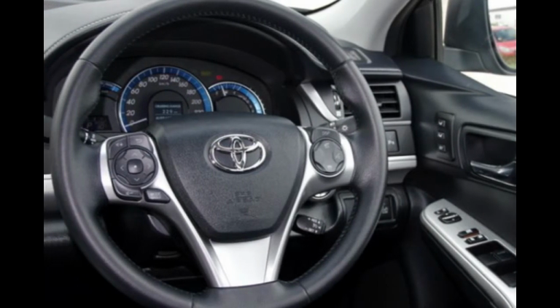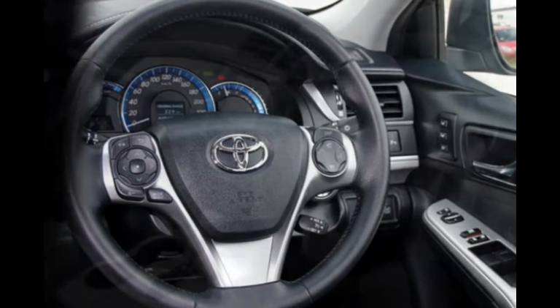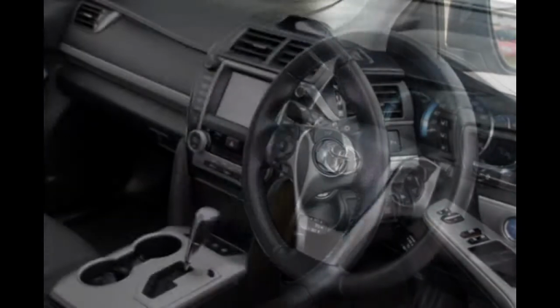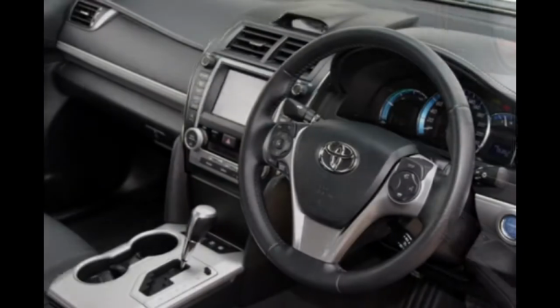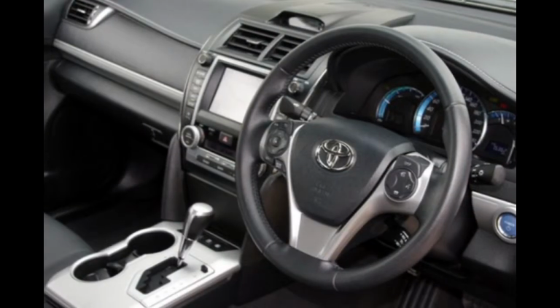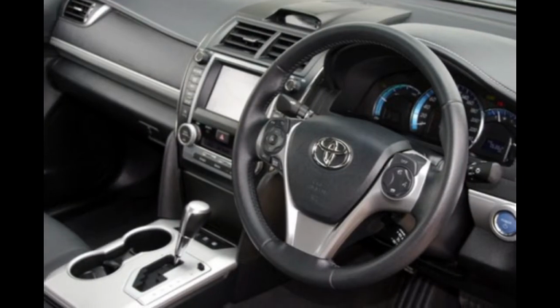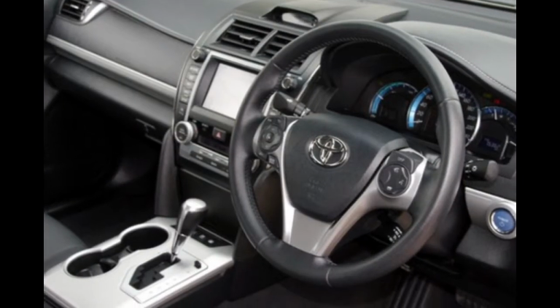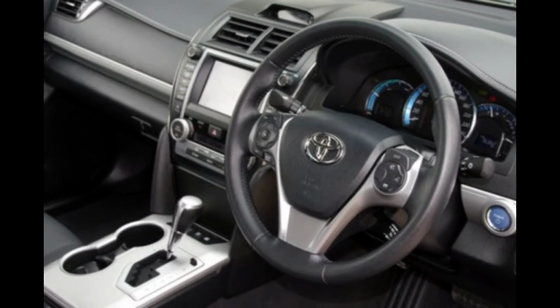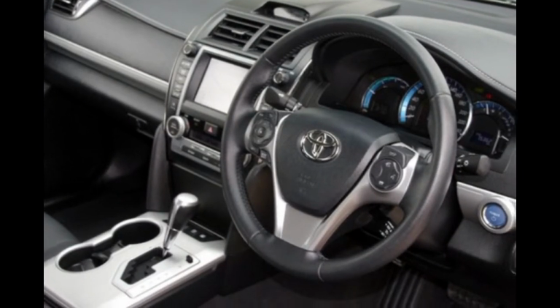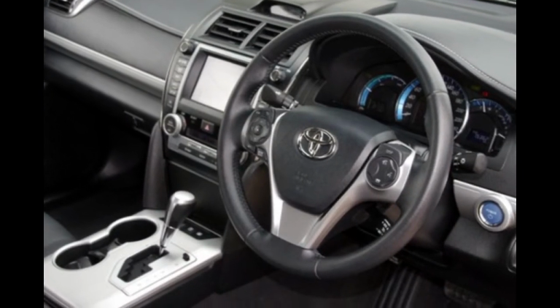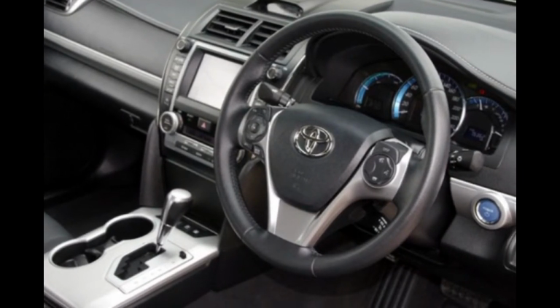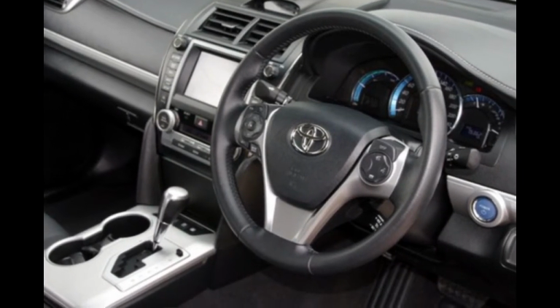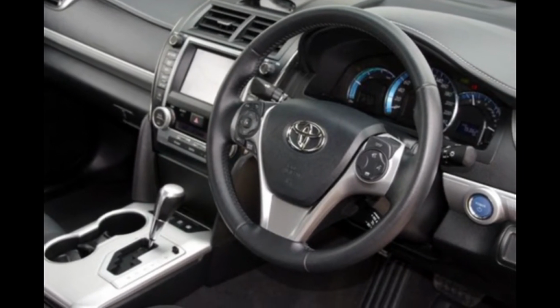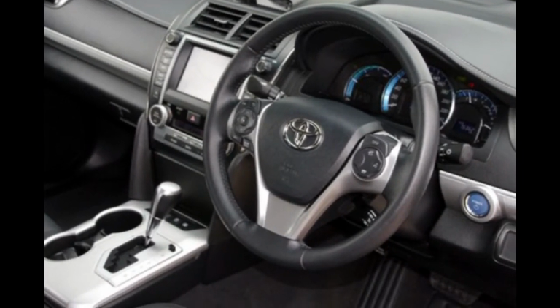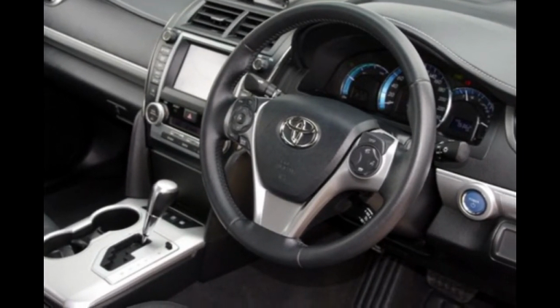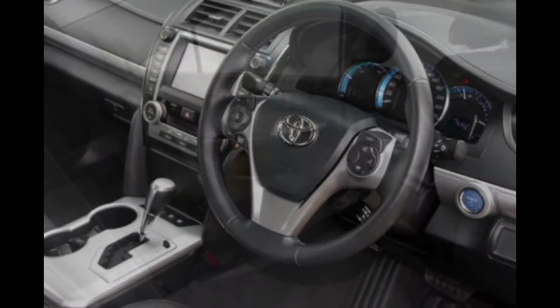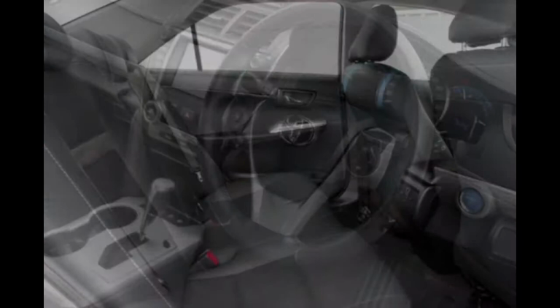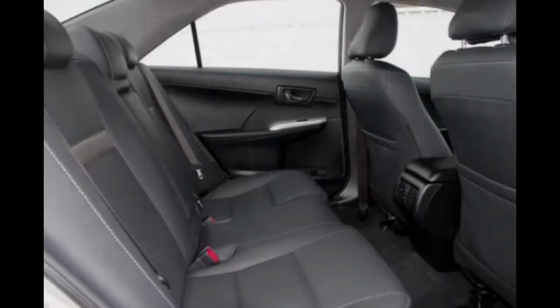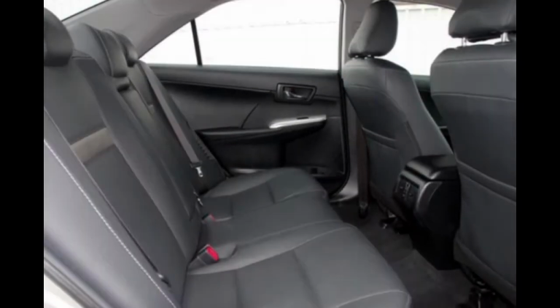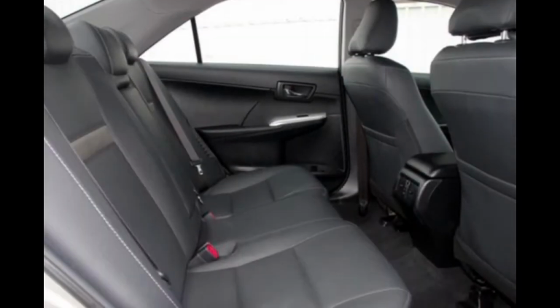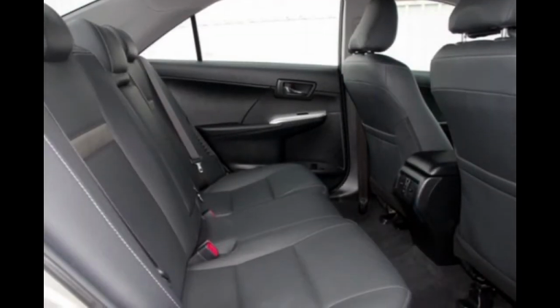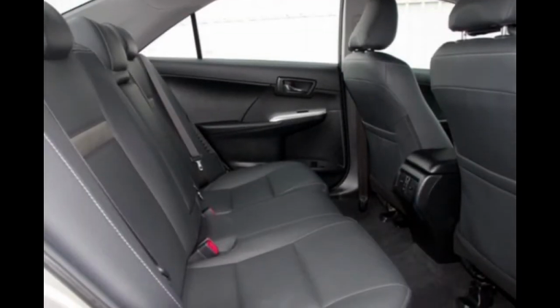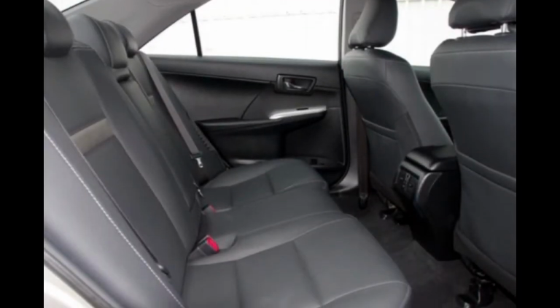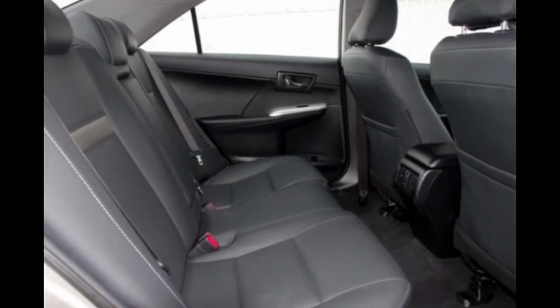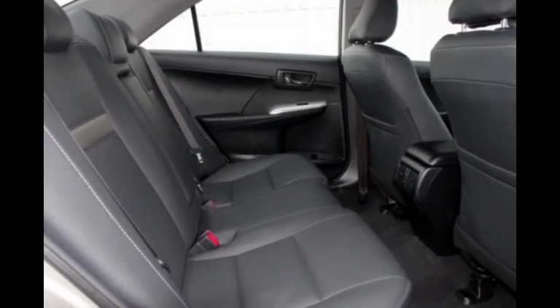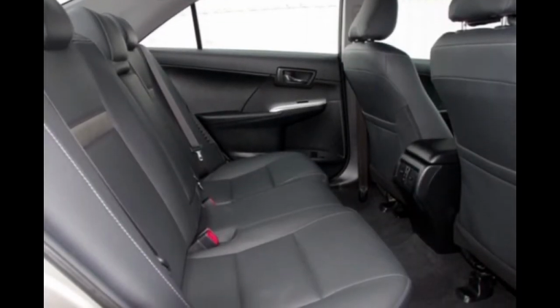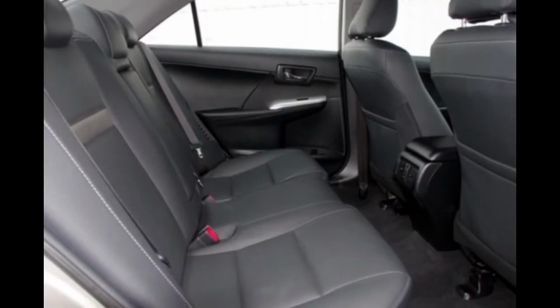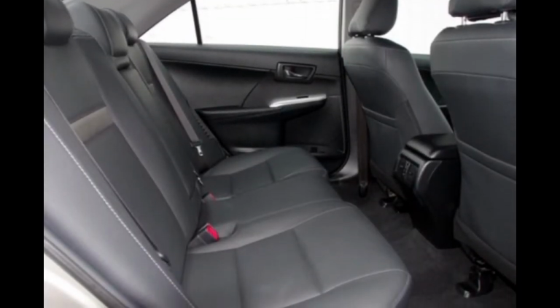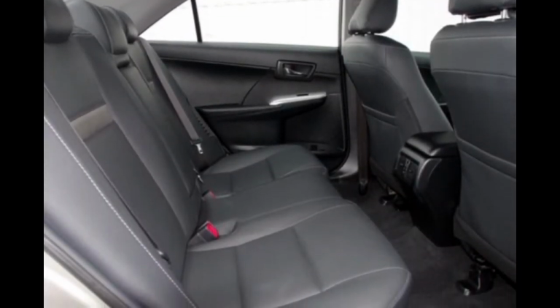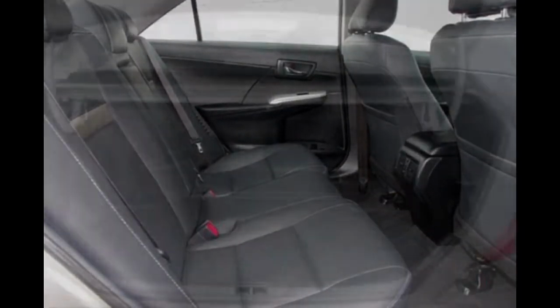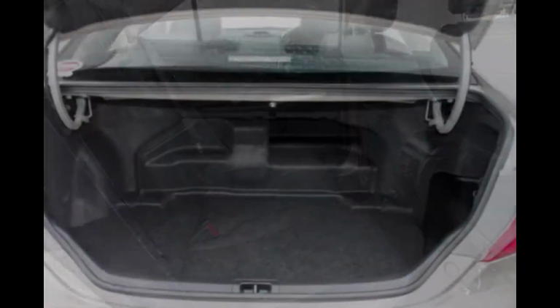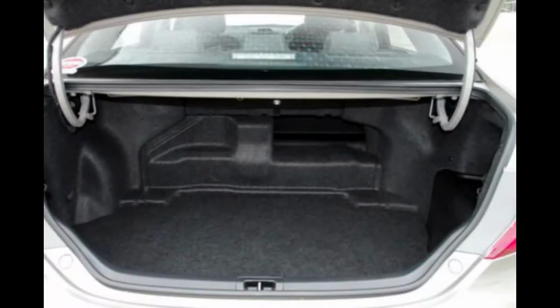This vehicle has all the features you could dream of: cruise control, alloy wheels, power steering and more.